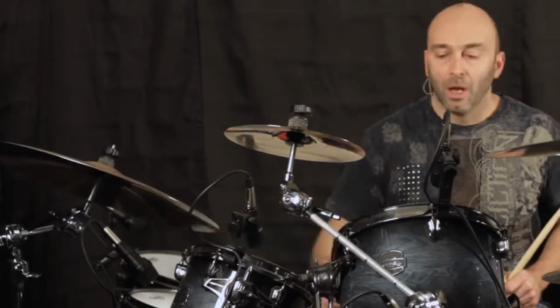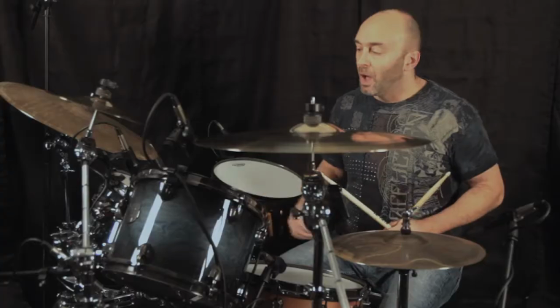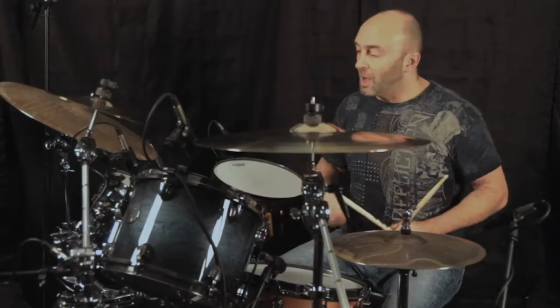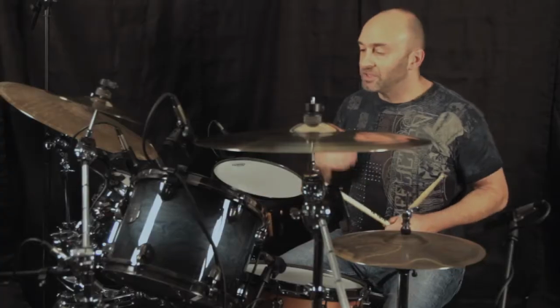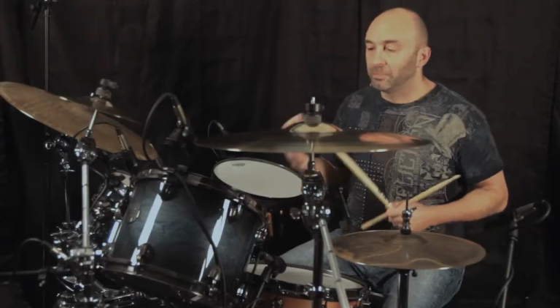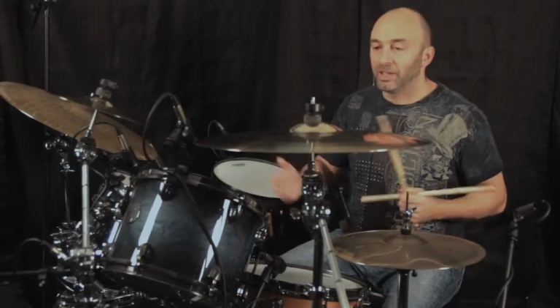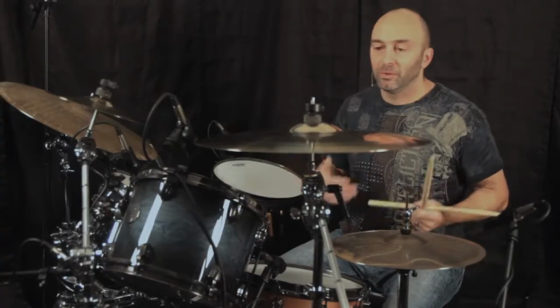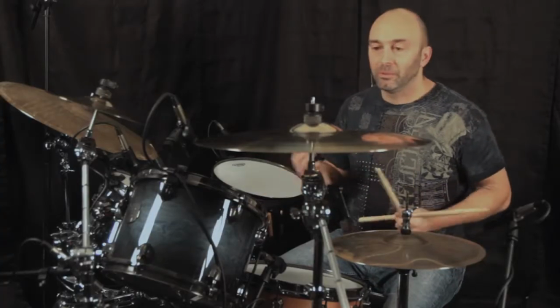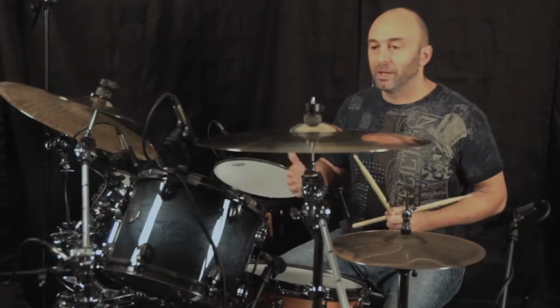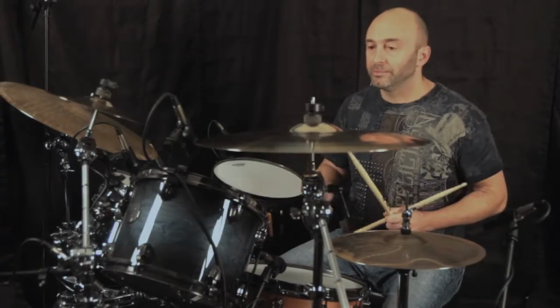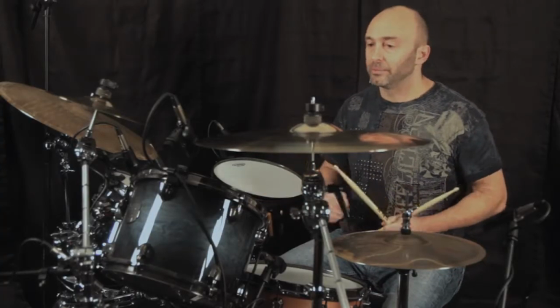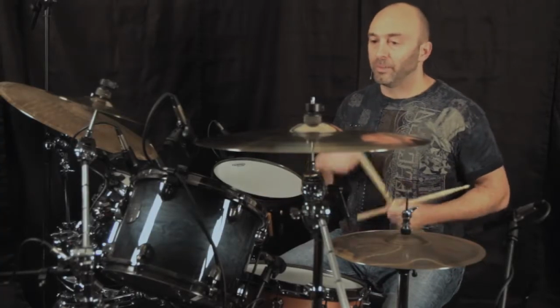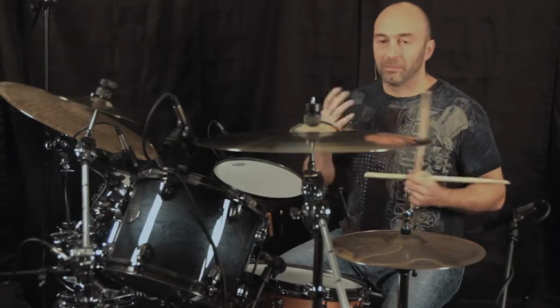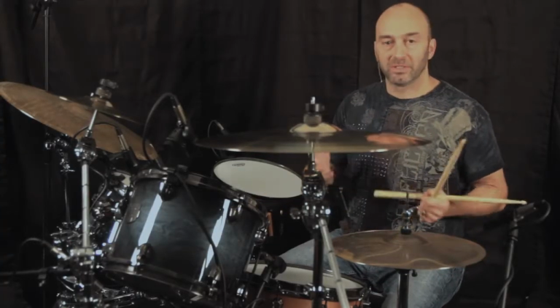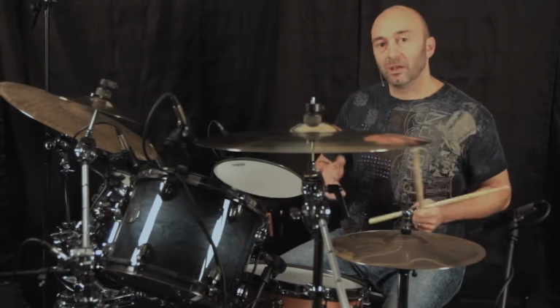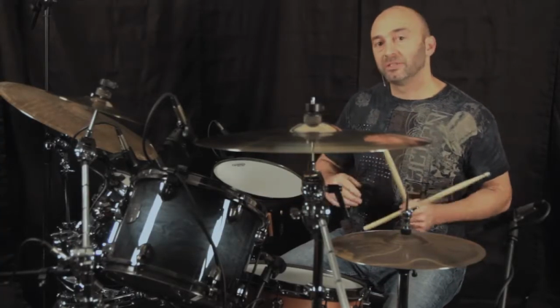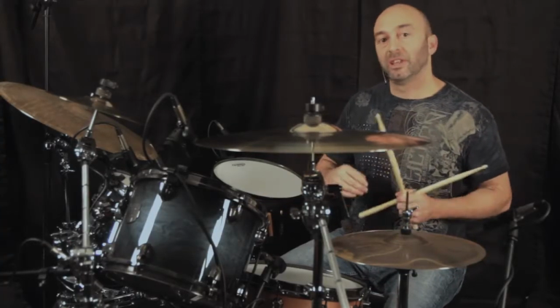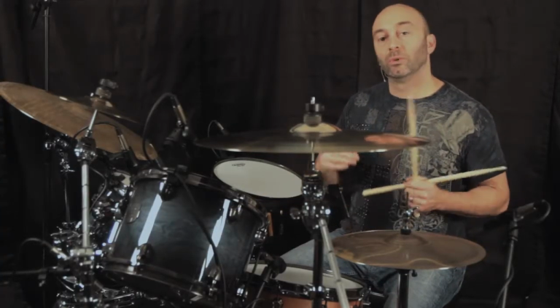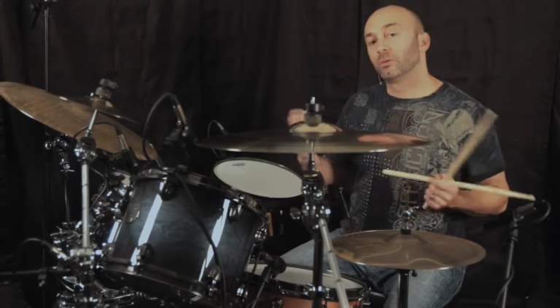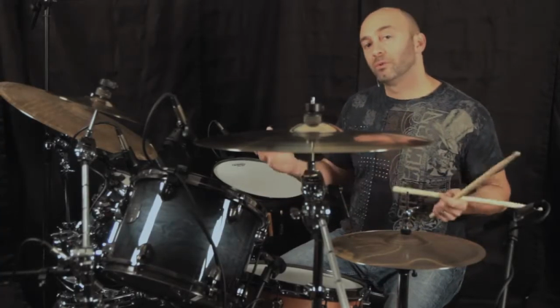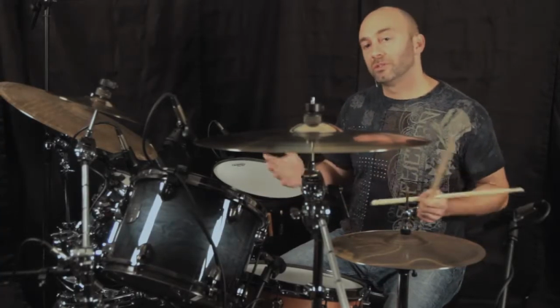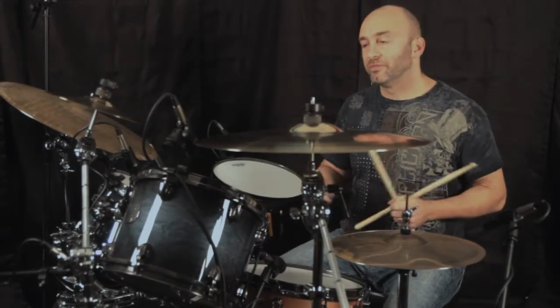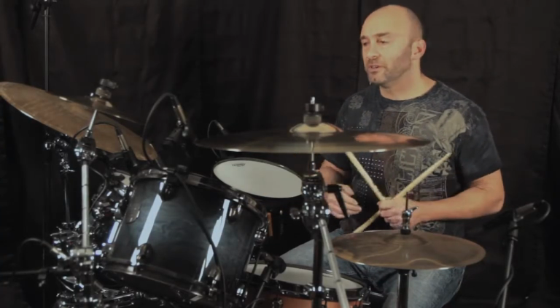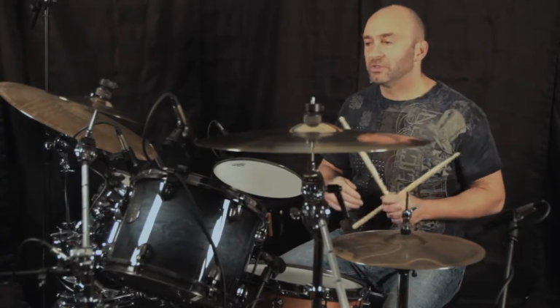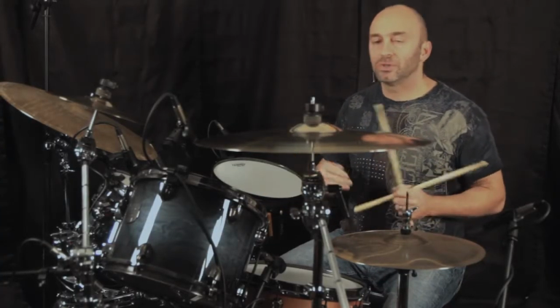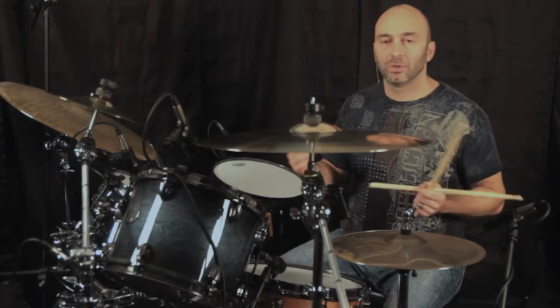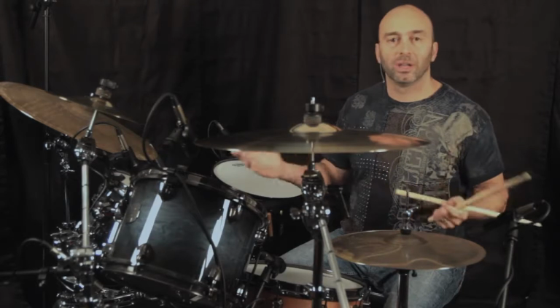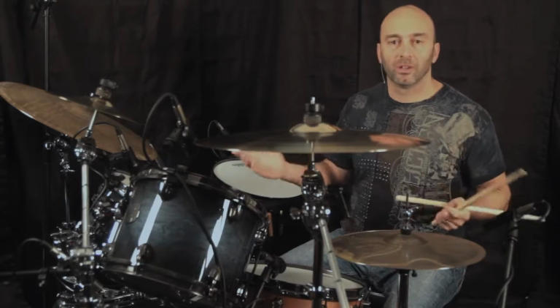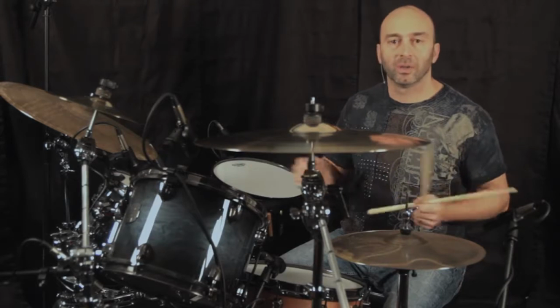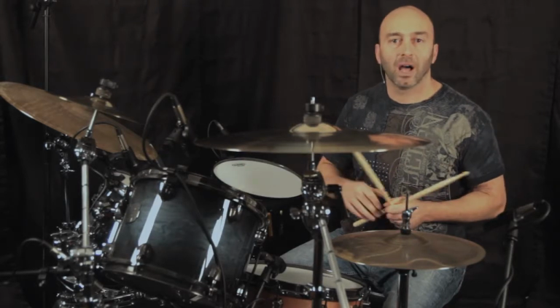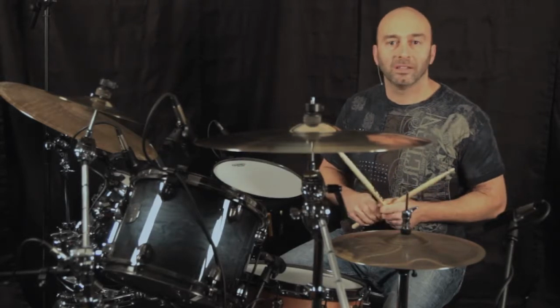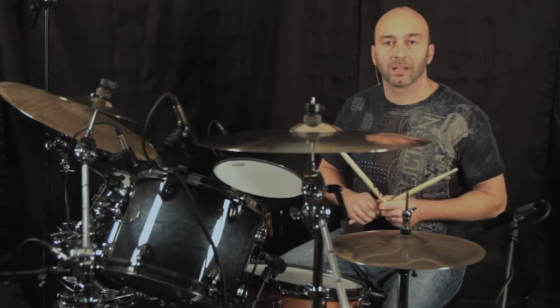I'm just going to play them a little bit by themselves and then with a groove and some fills, just so you can hear them in context.